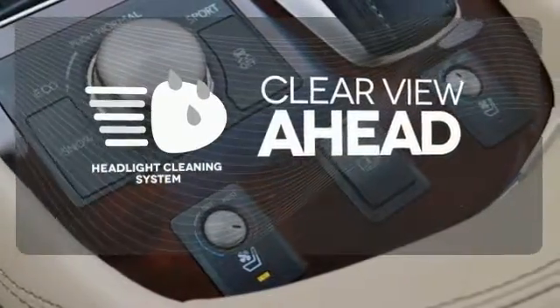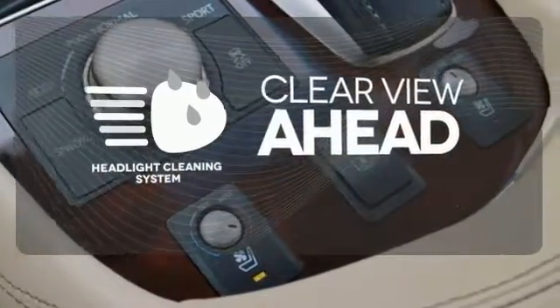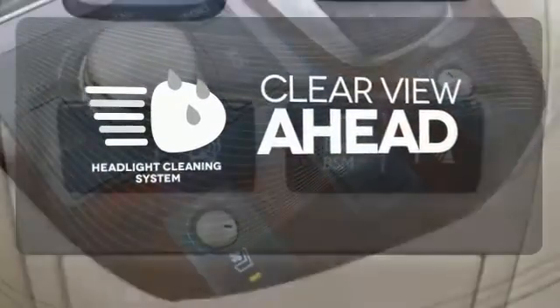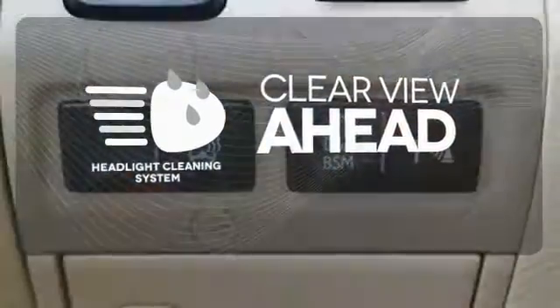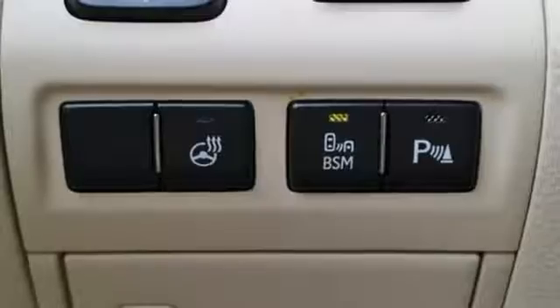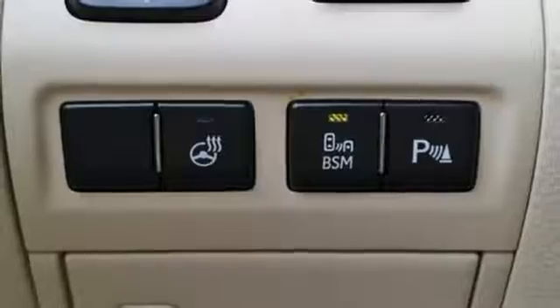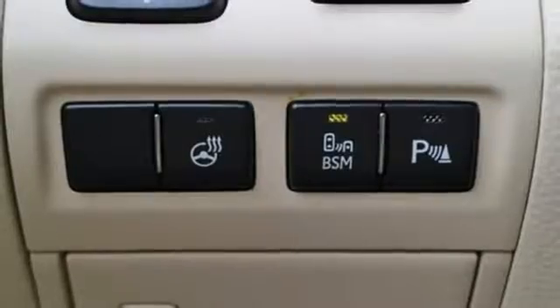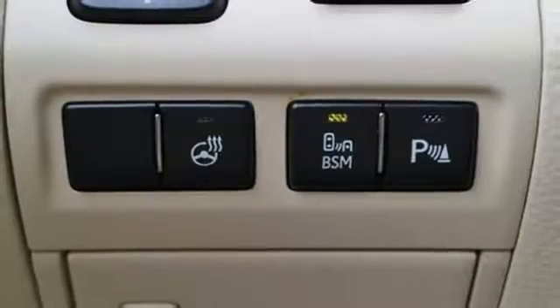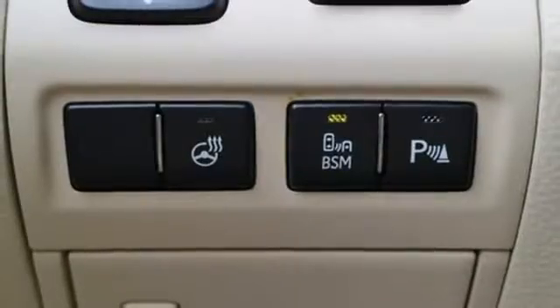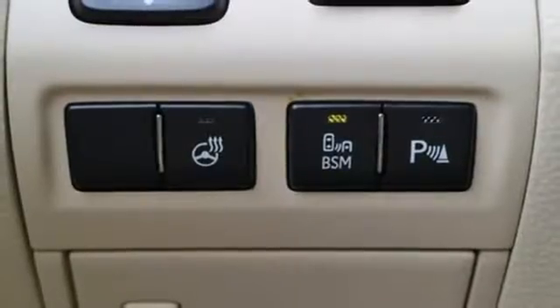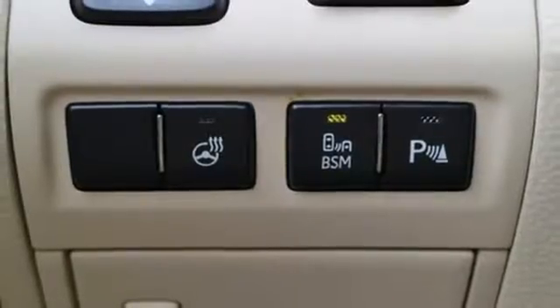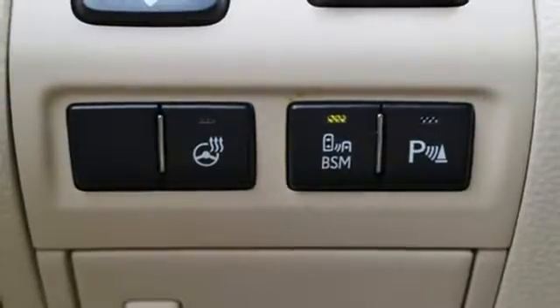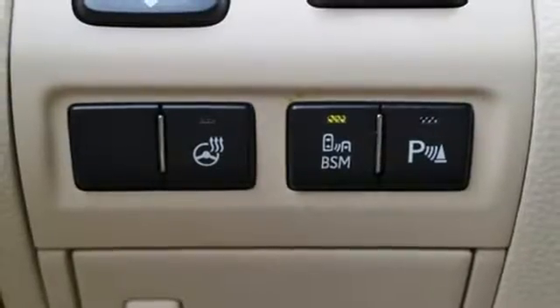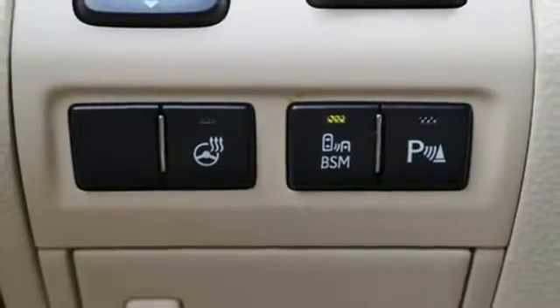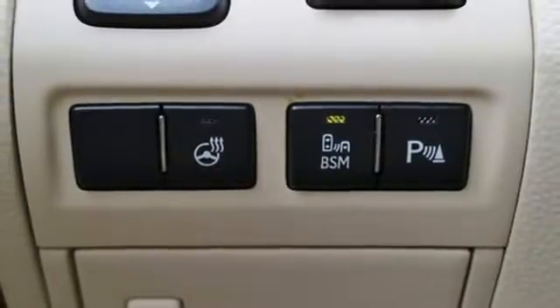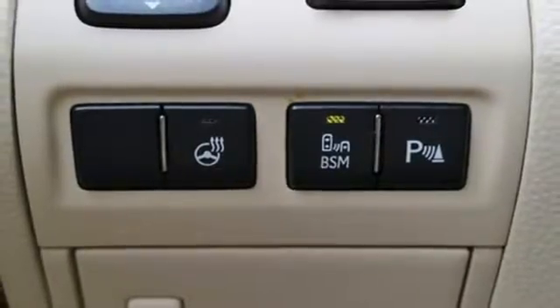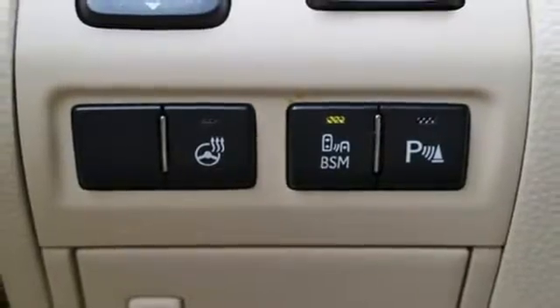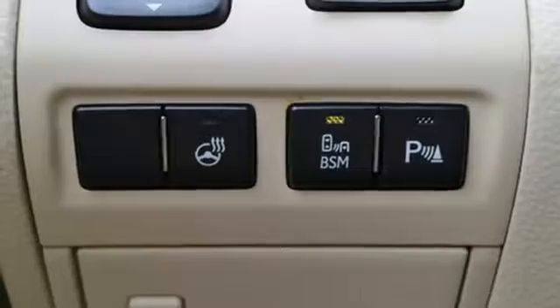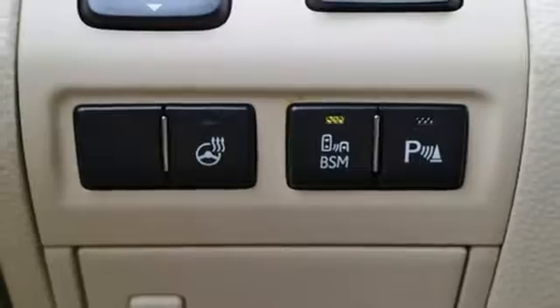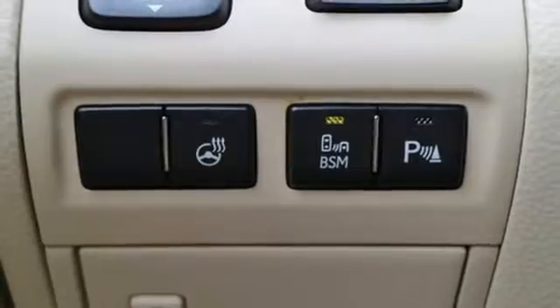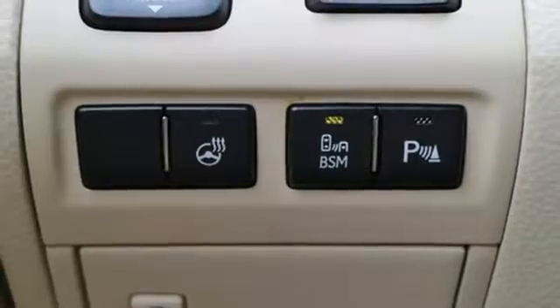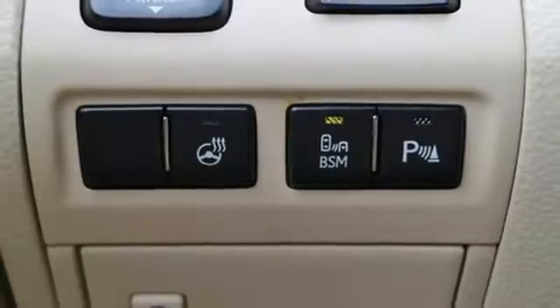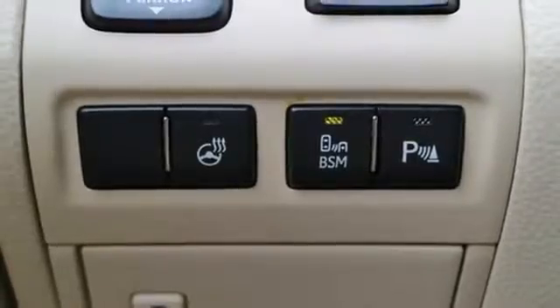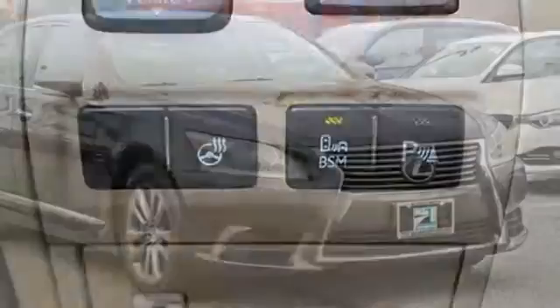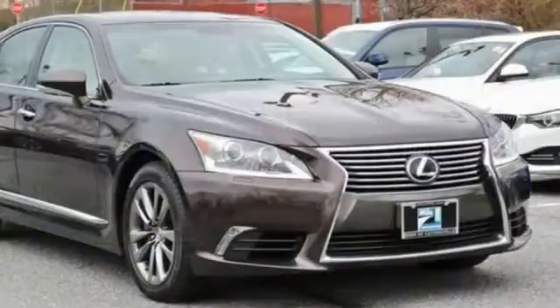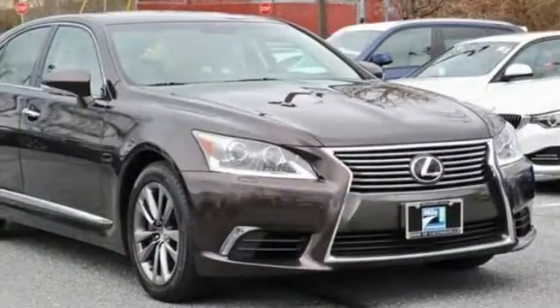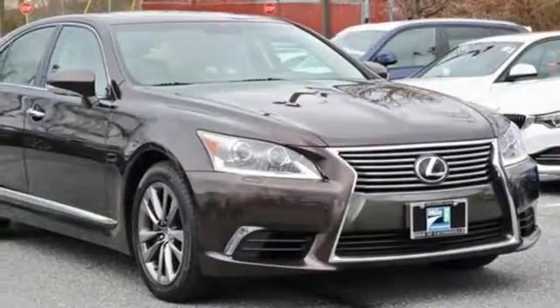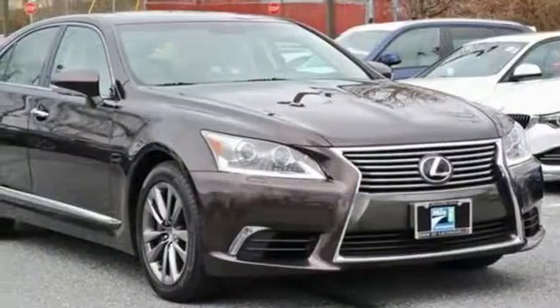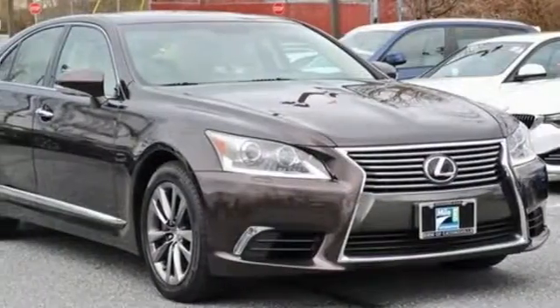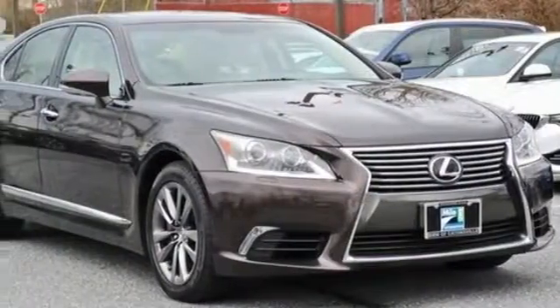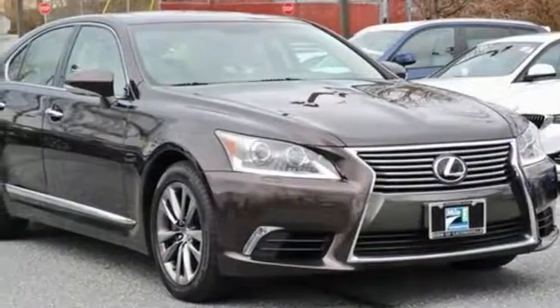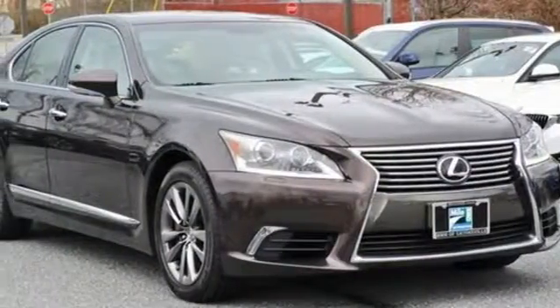This luxury sedan is waiting to indulge you with supreme lavishness. Come see it today.